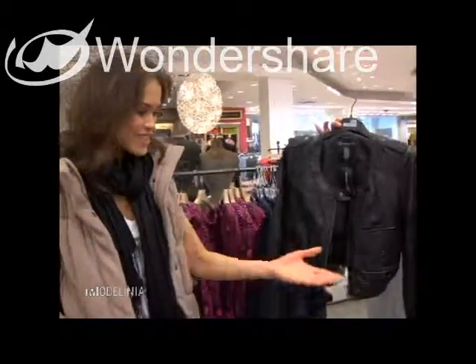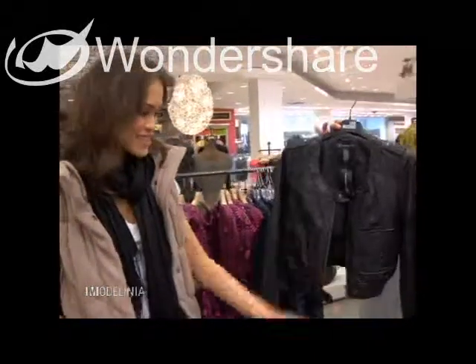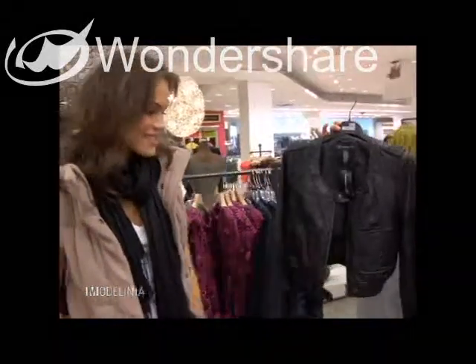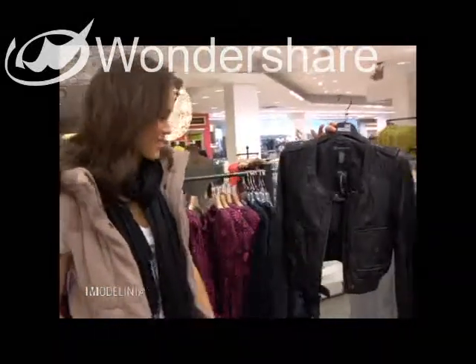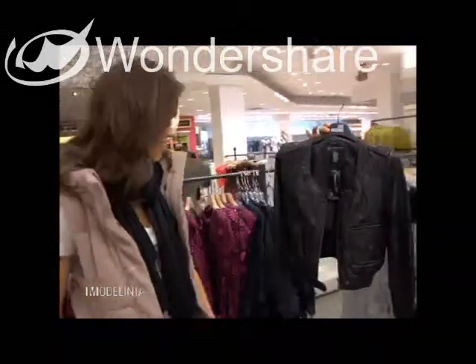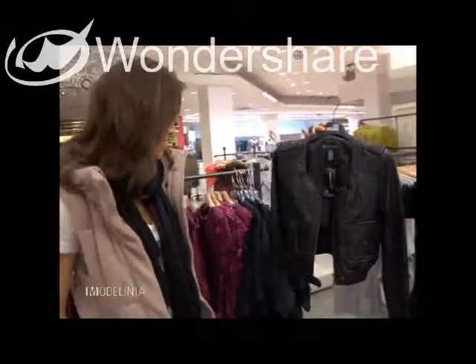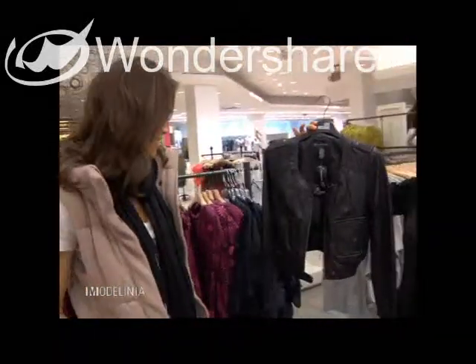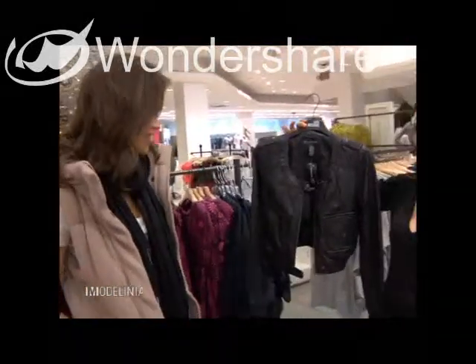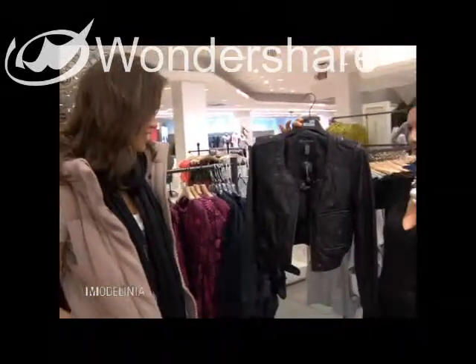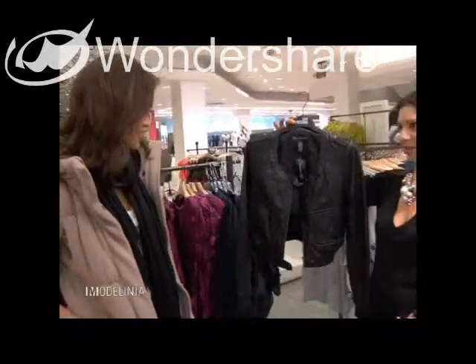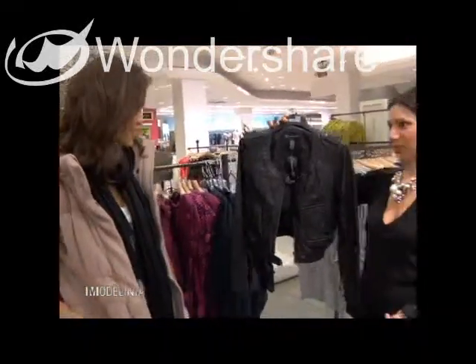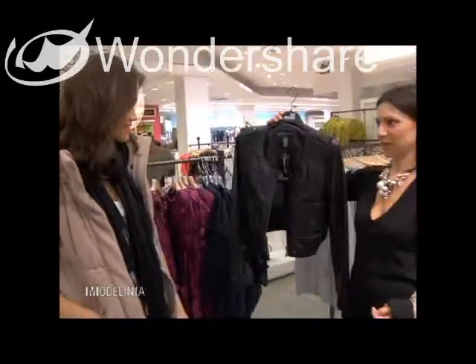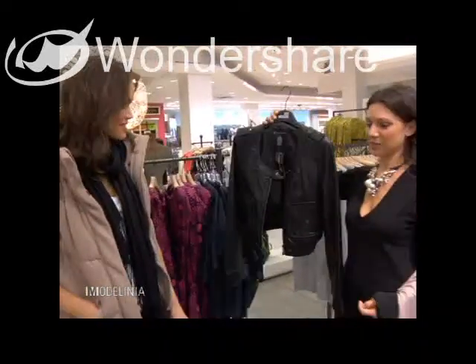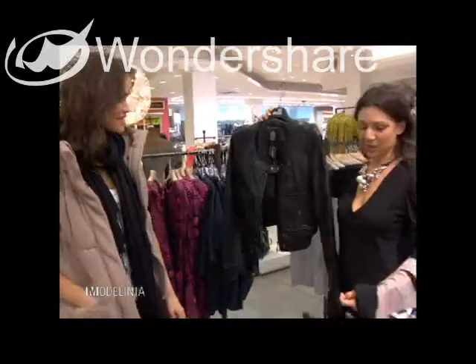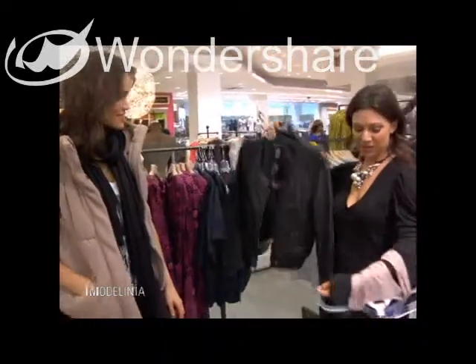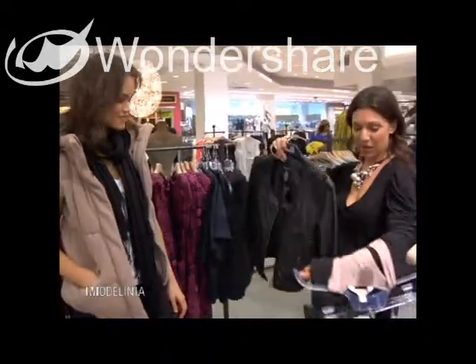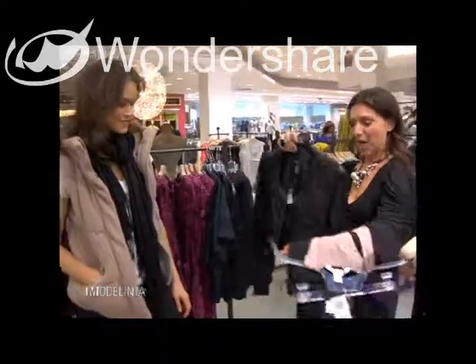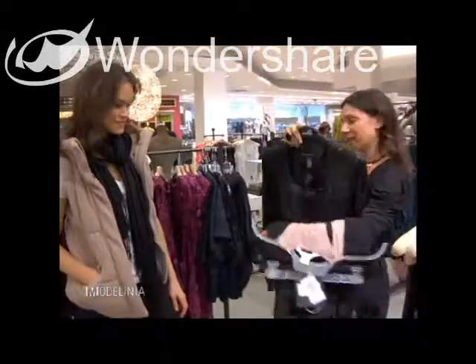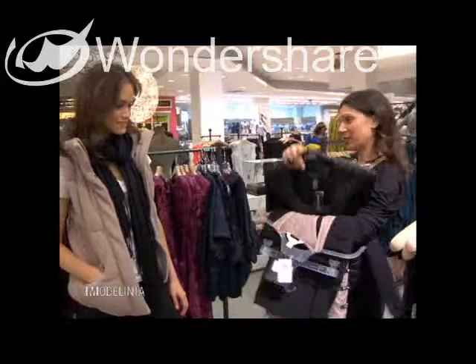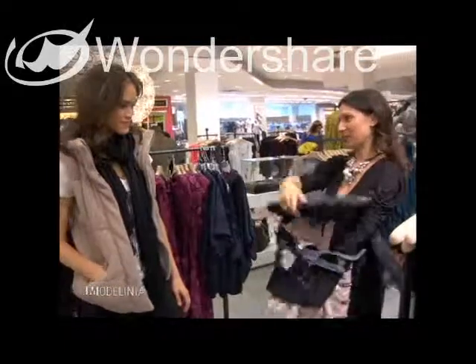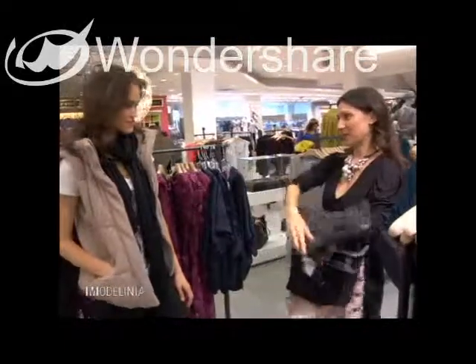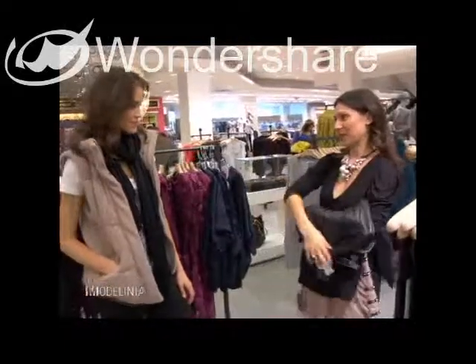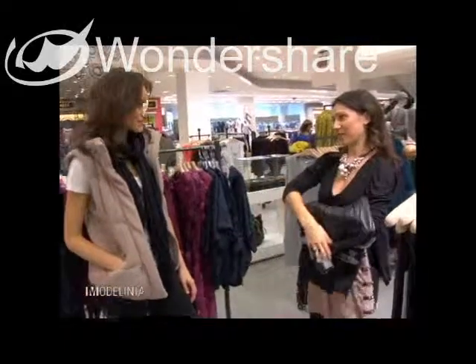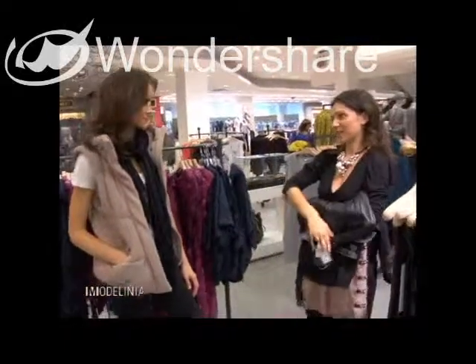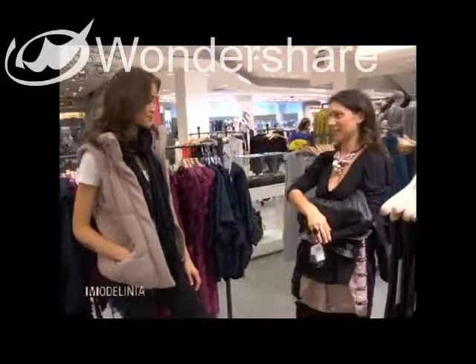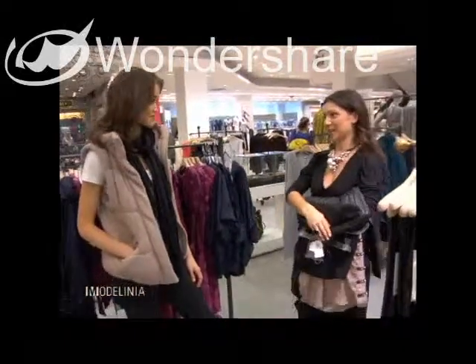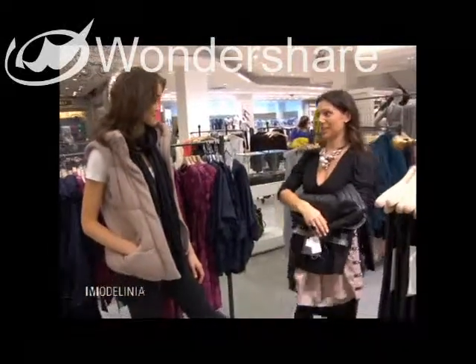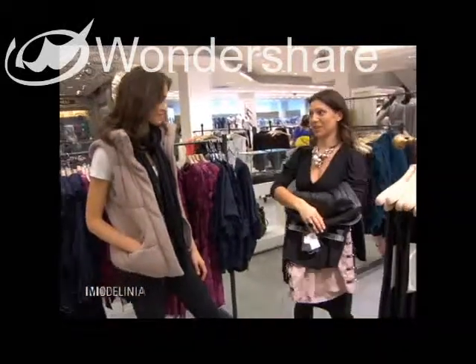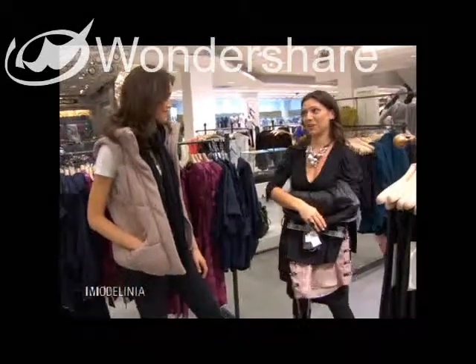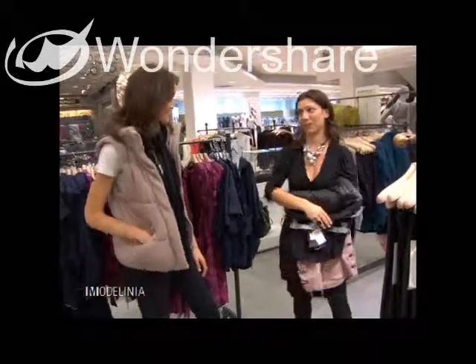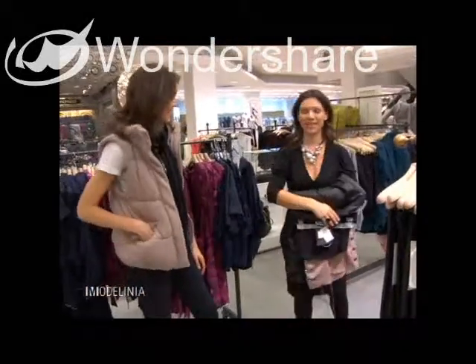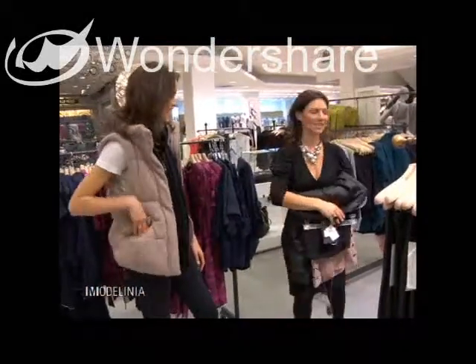It's really feminine and that would go well with anything, not just this look. I love it — I can really use this. So I think we should try all these things on.